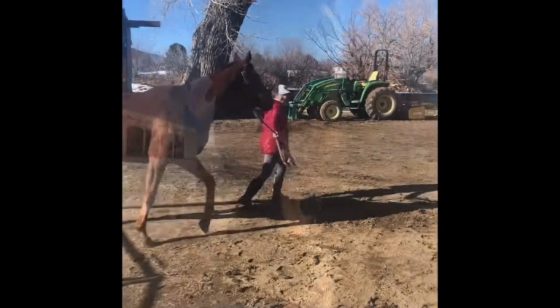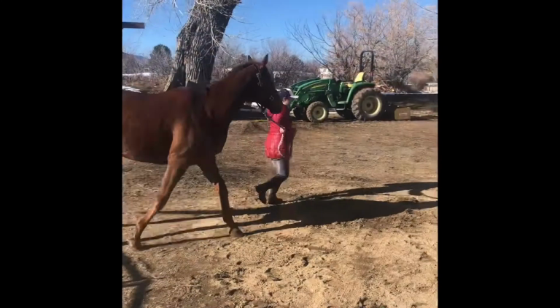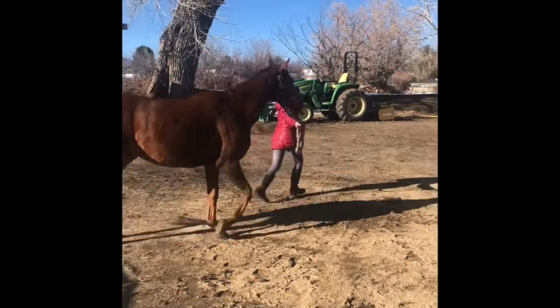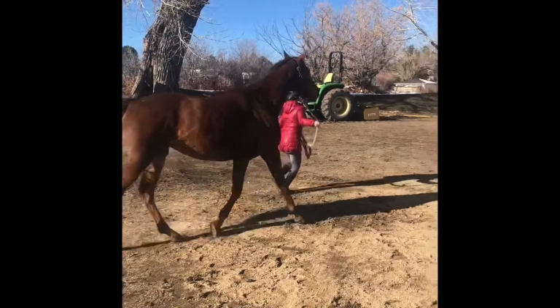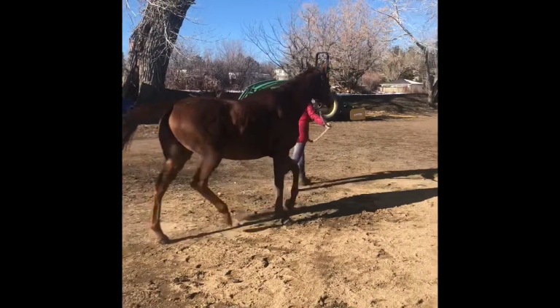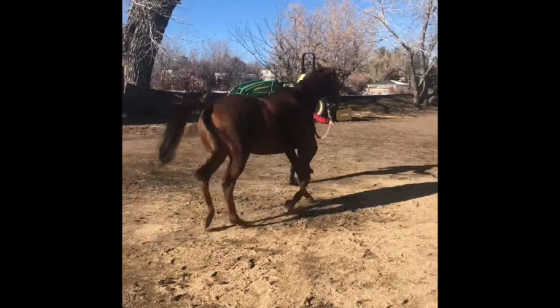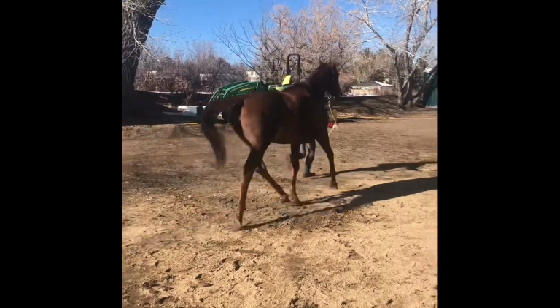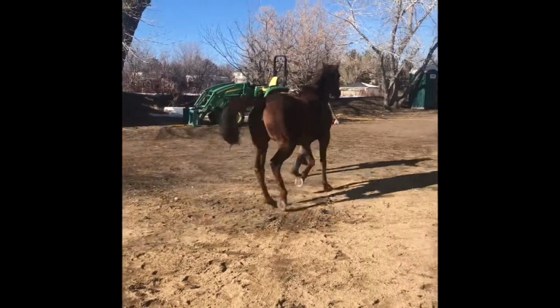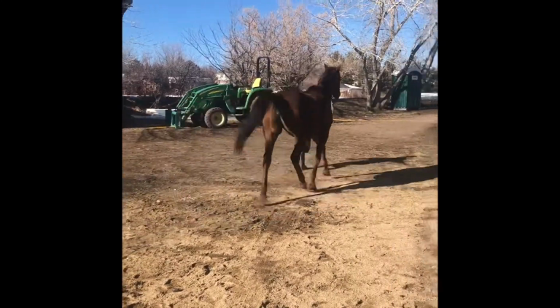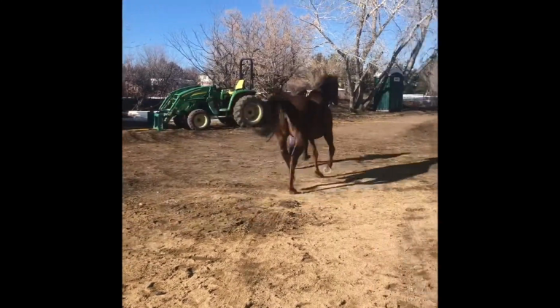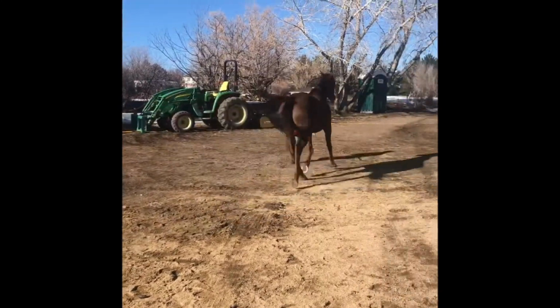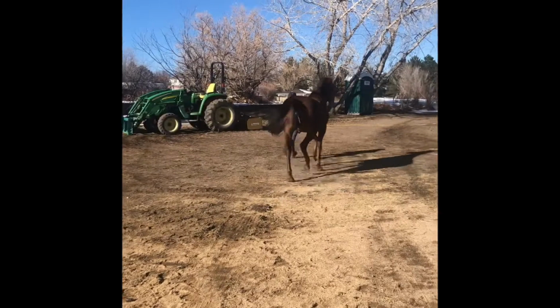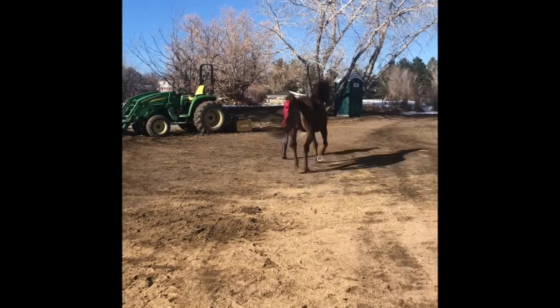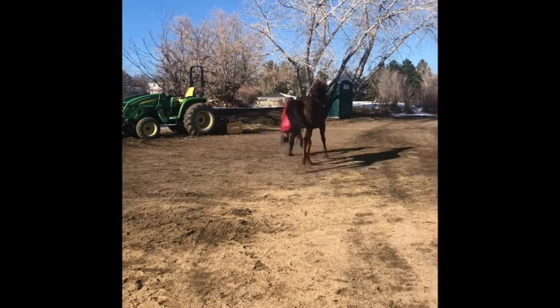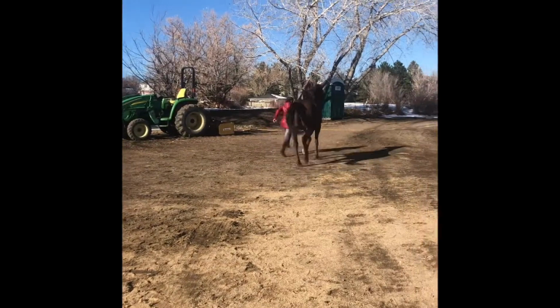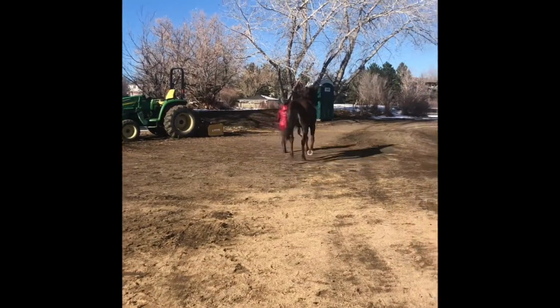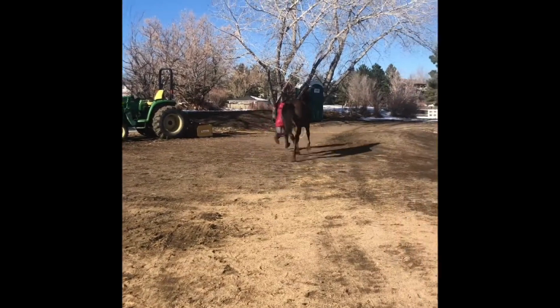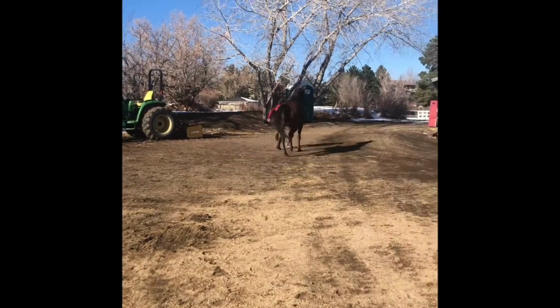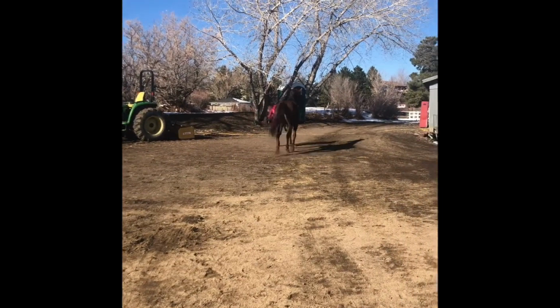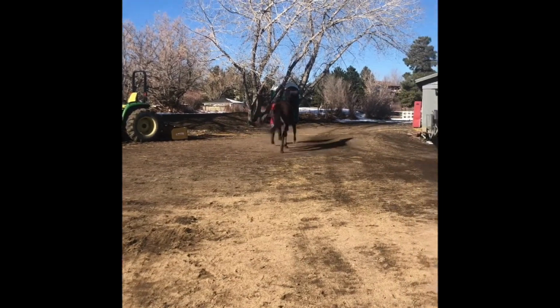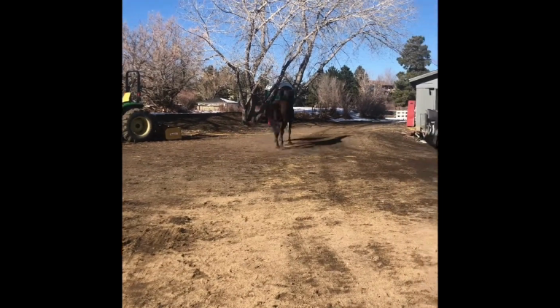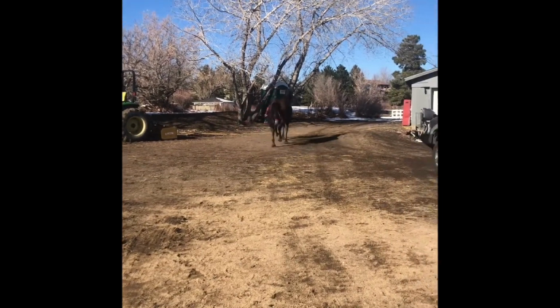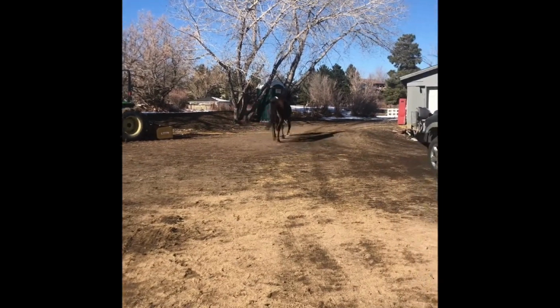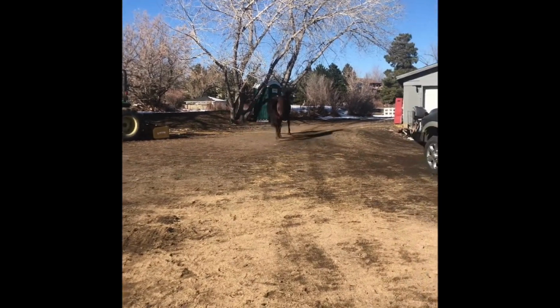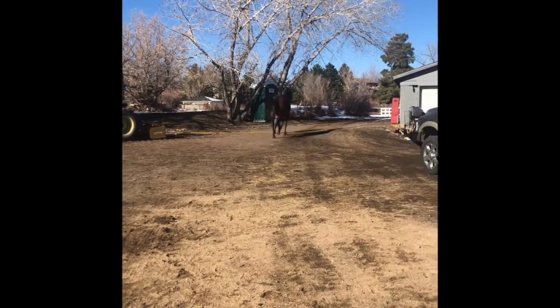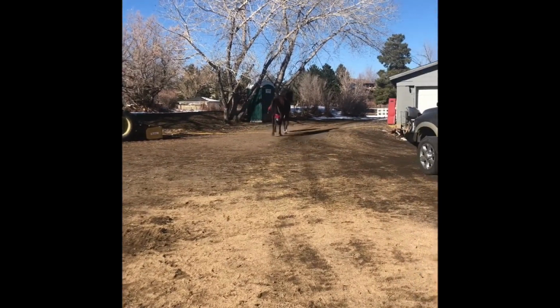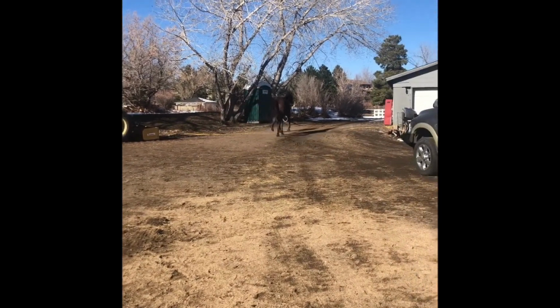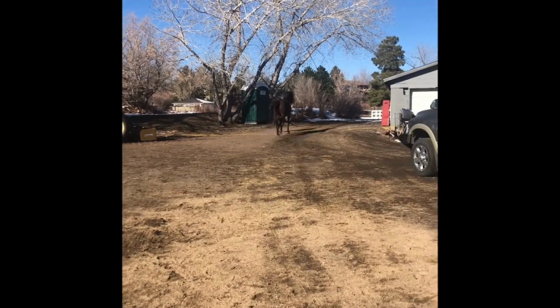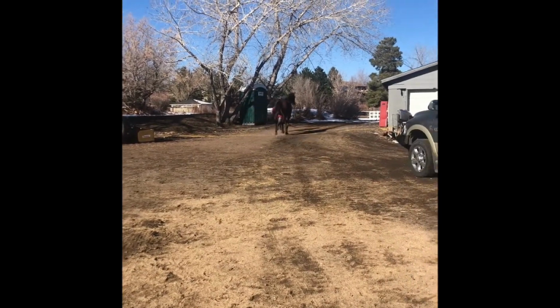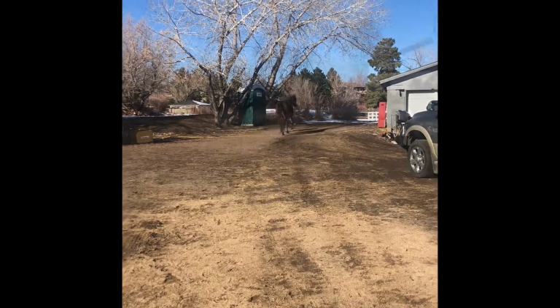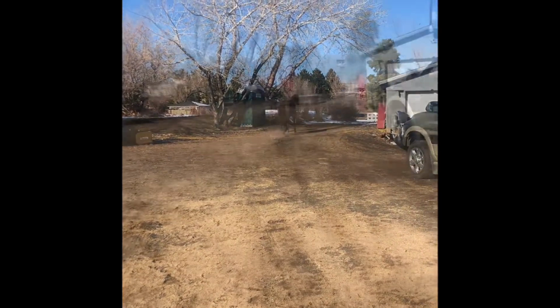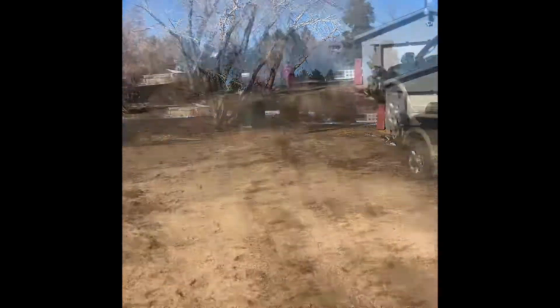First we're gonna have Carol jog her on the hard flat ground to see where she's sore.